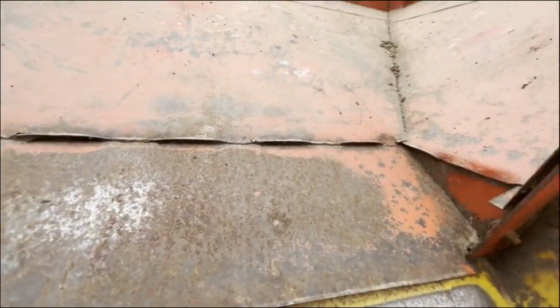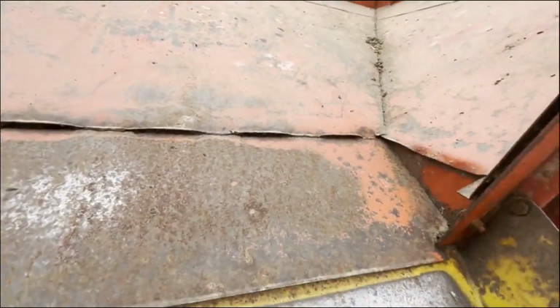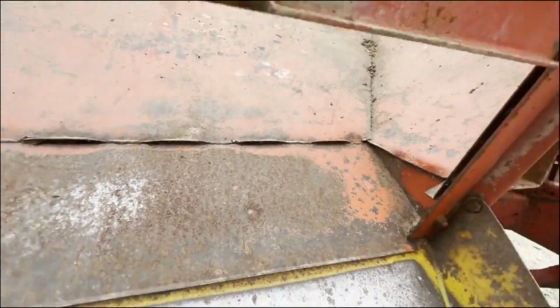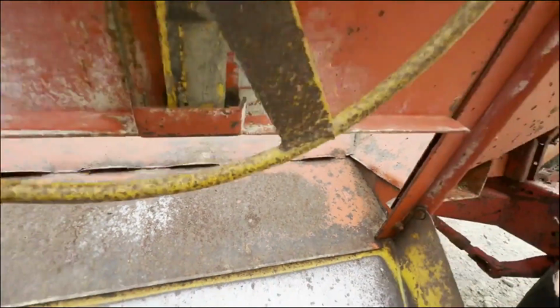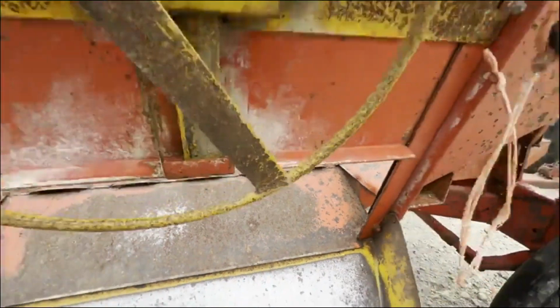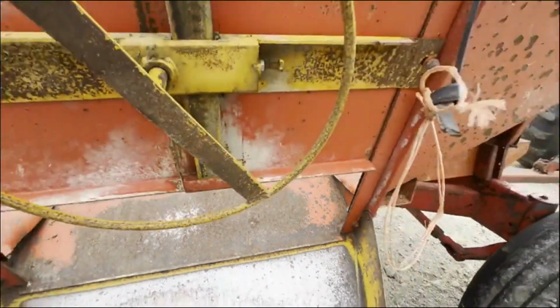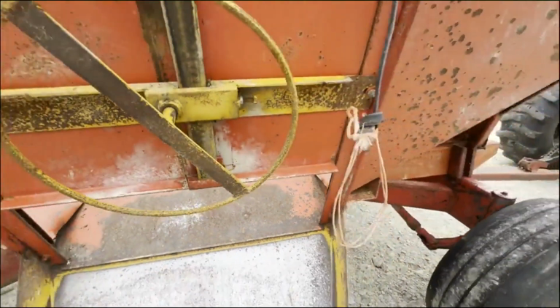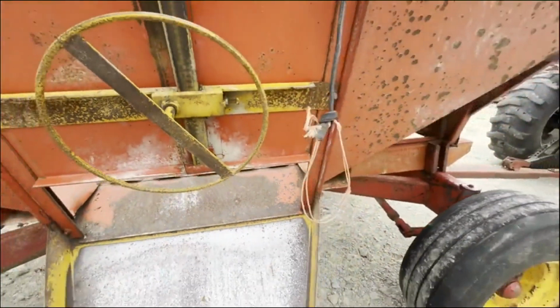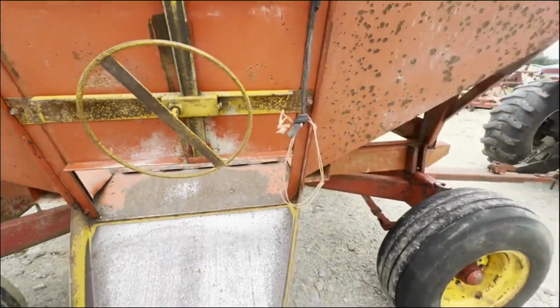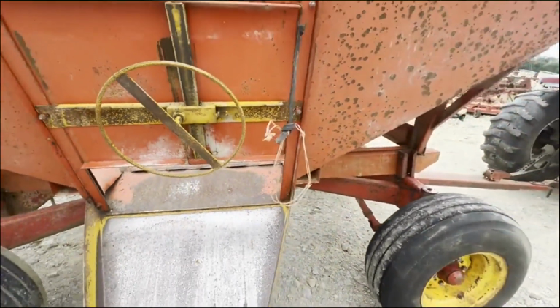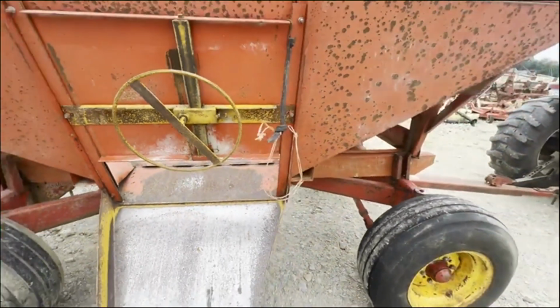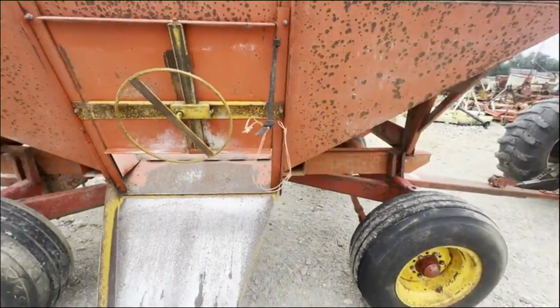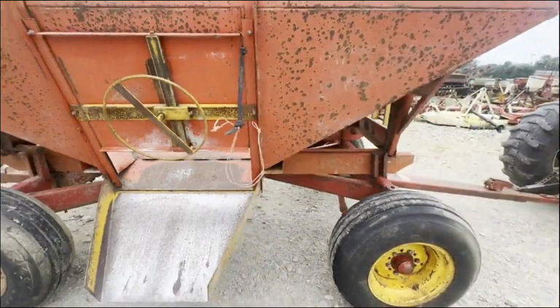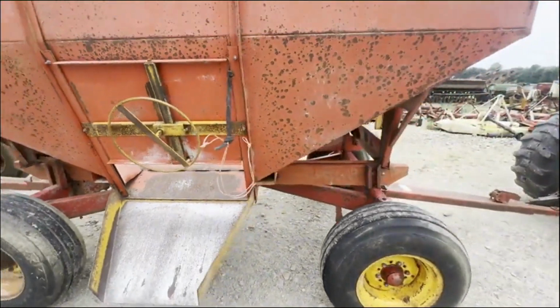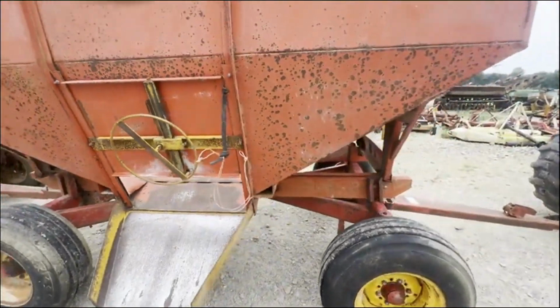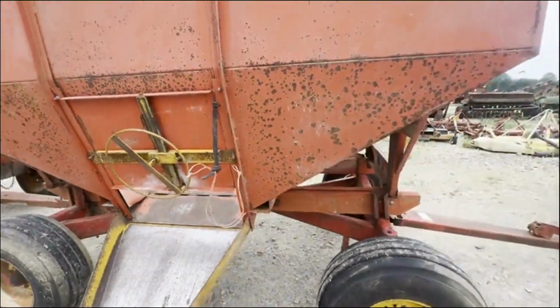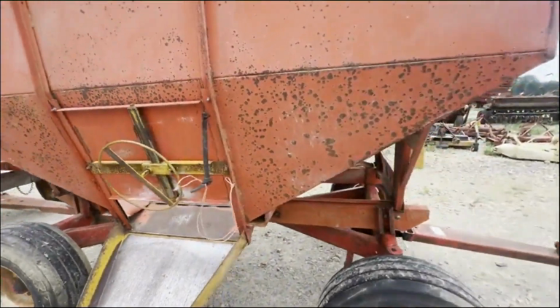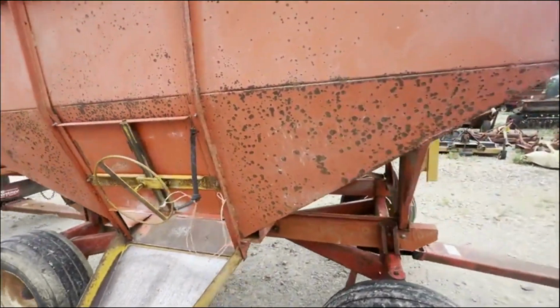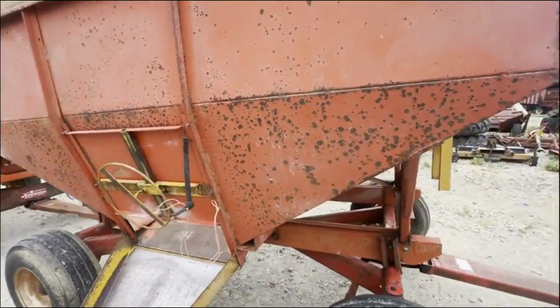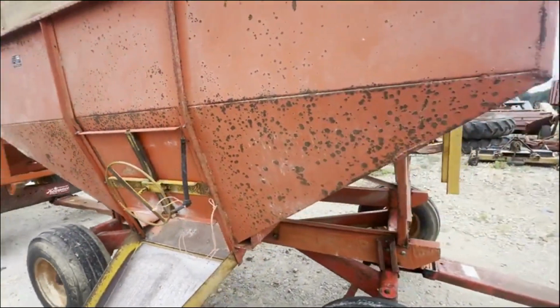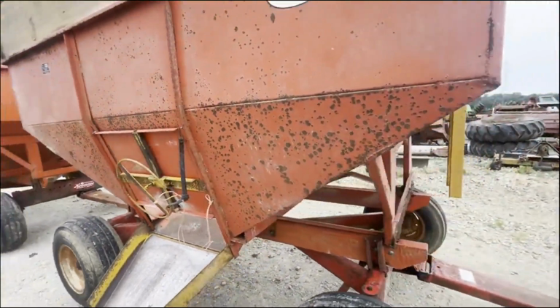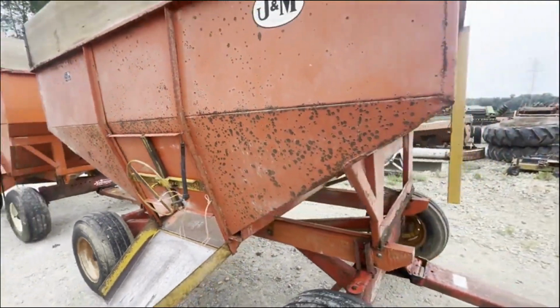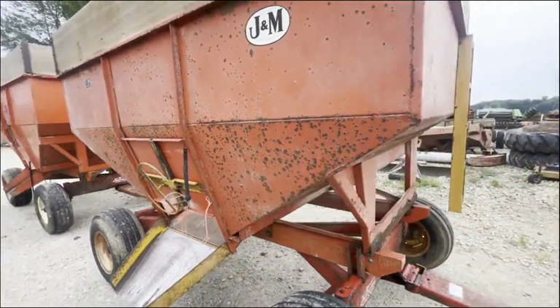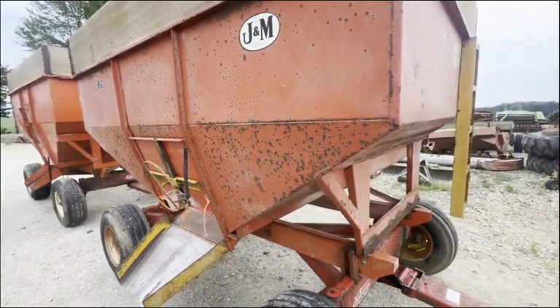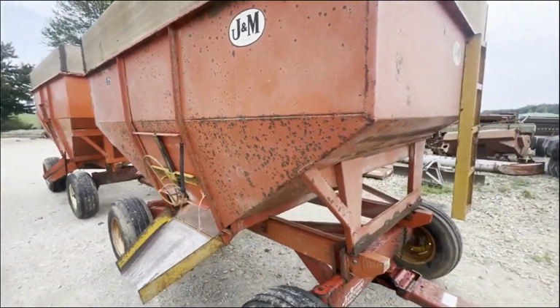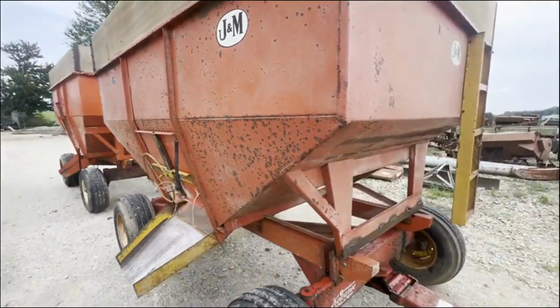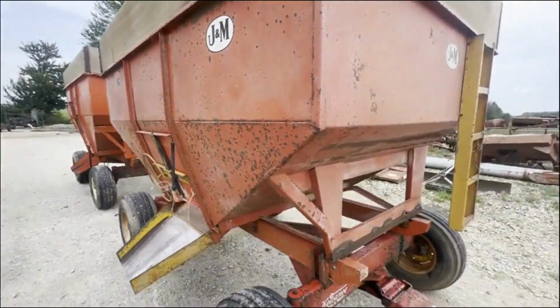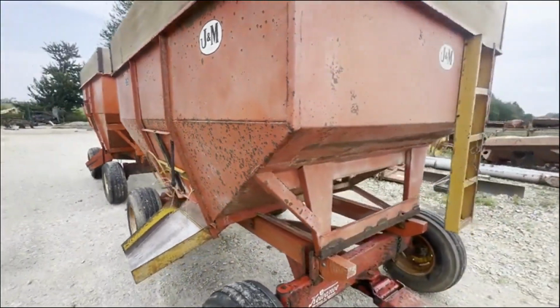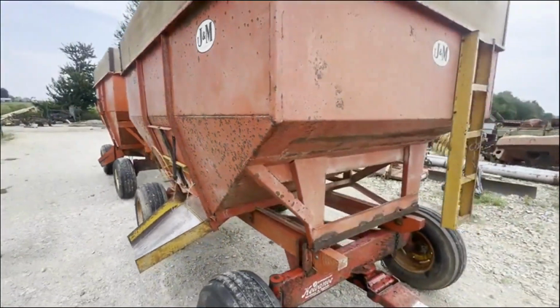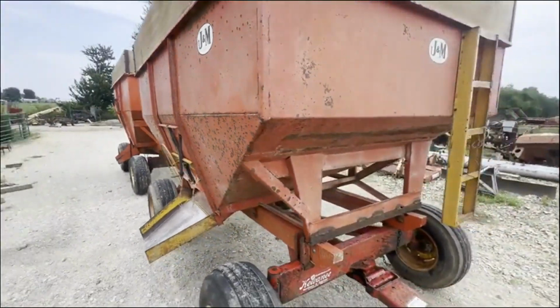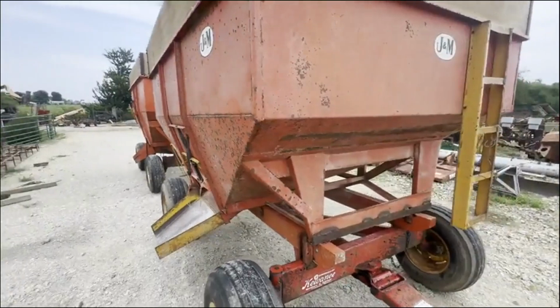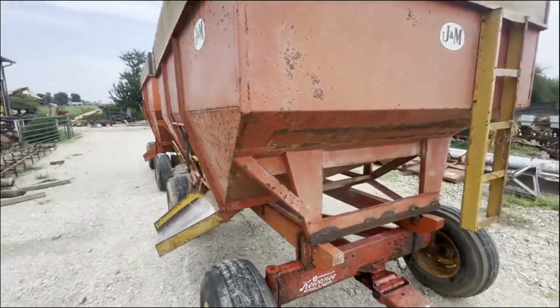They're real nice. Tires are in good shape. Stored inside when not in use in the field.